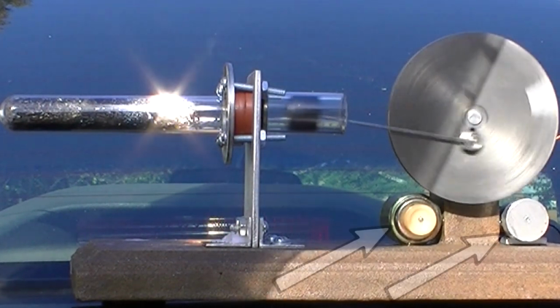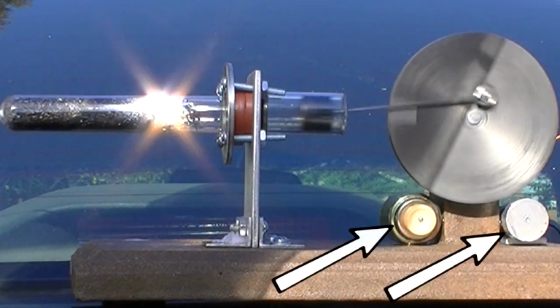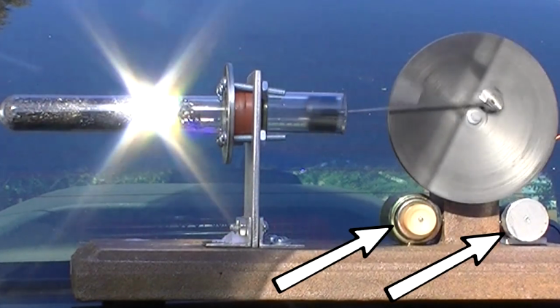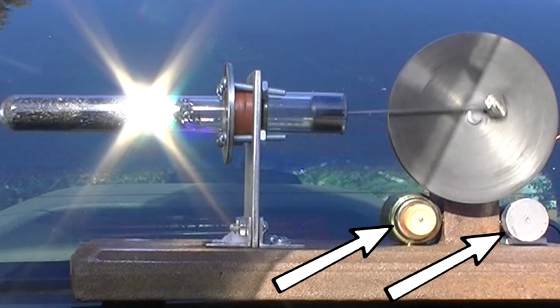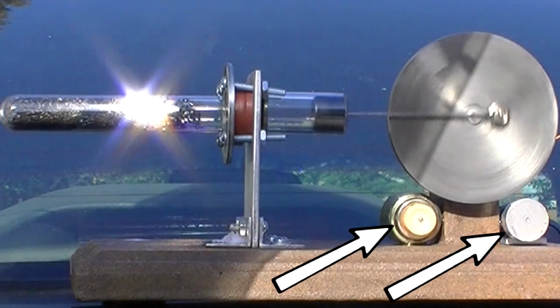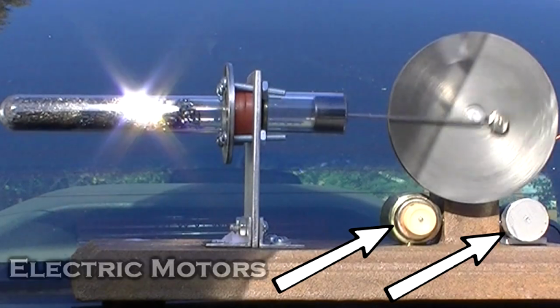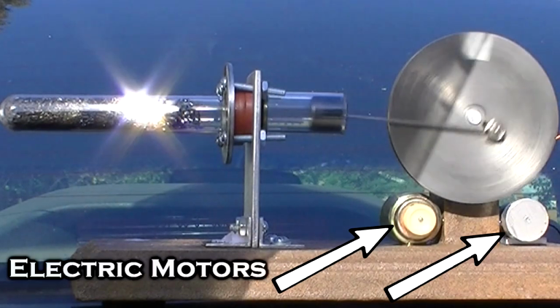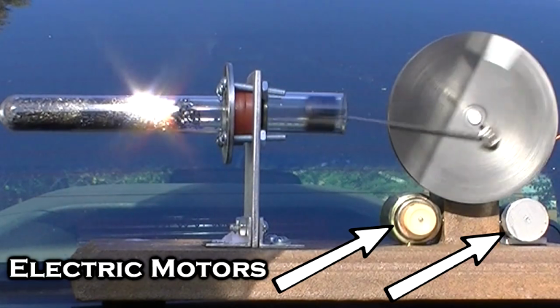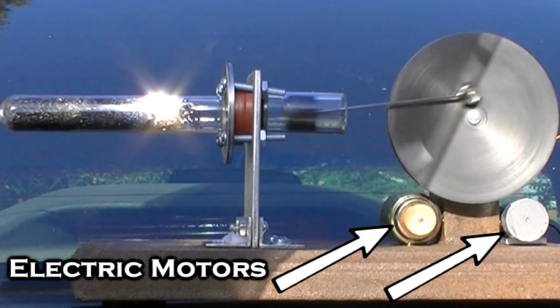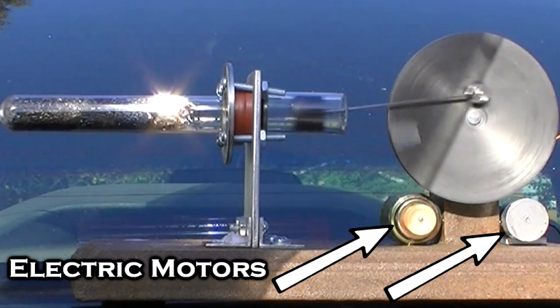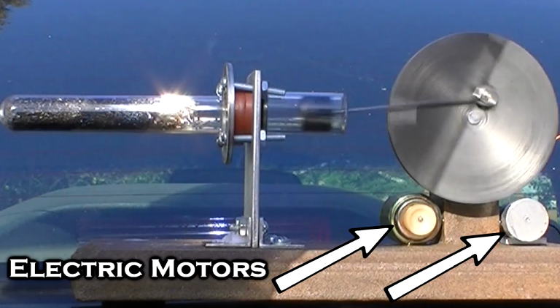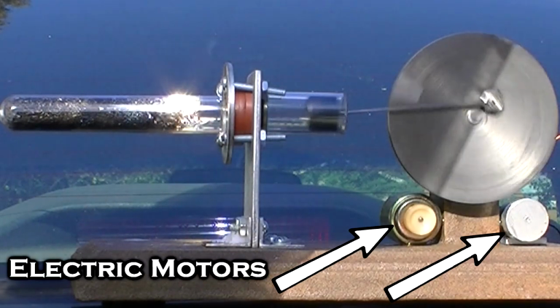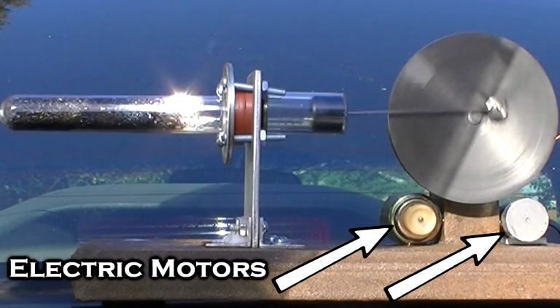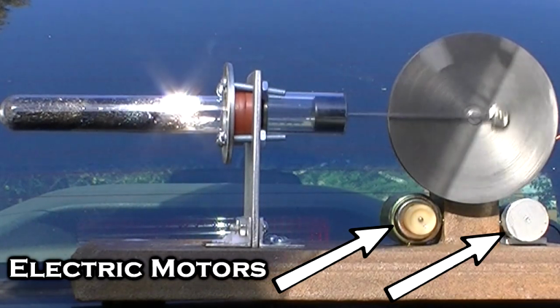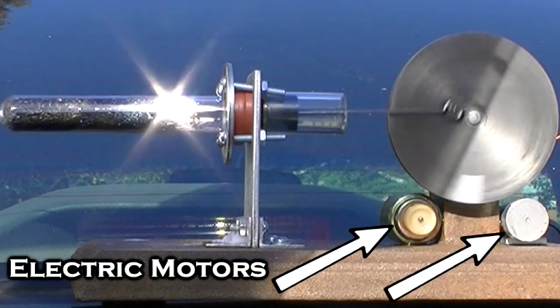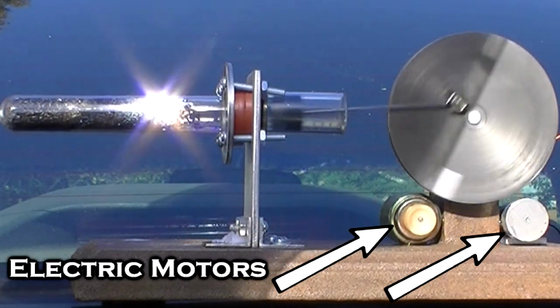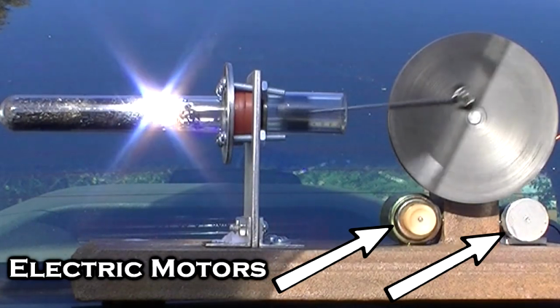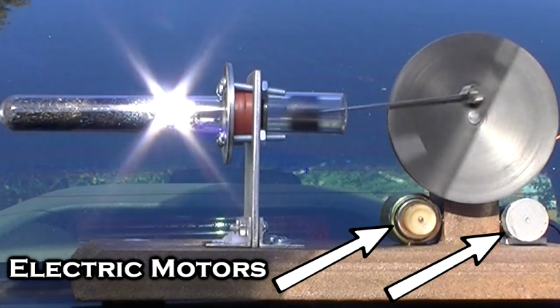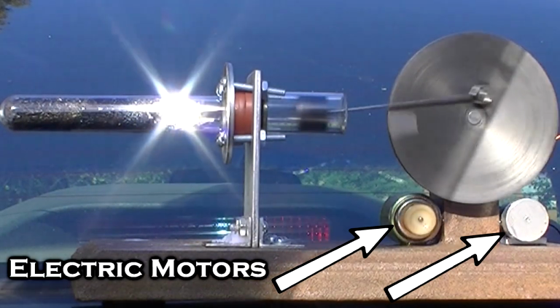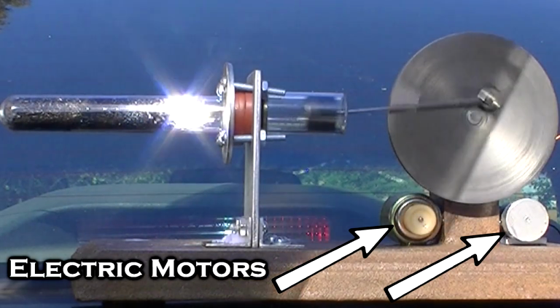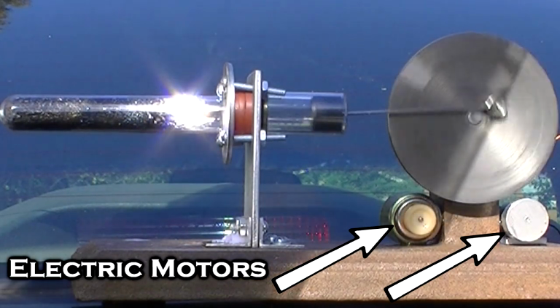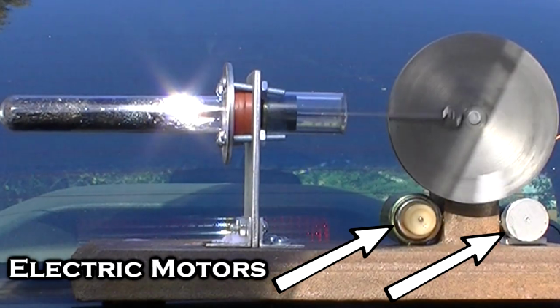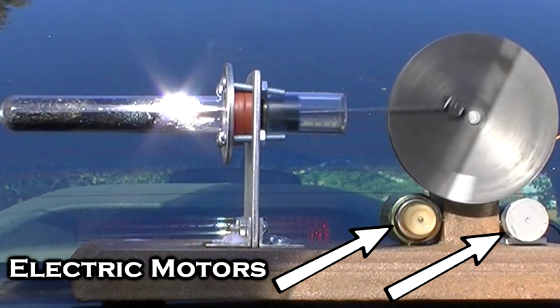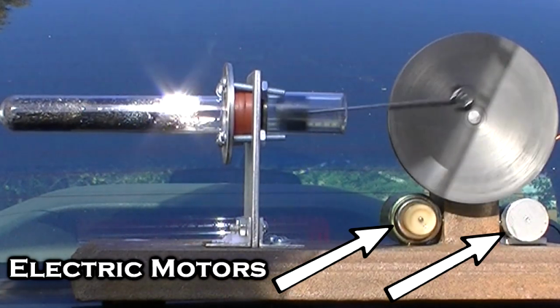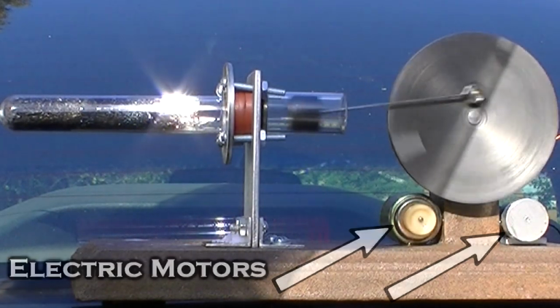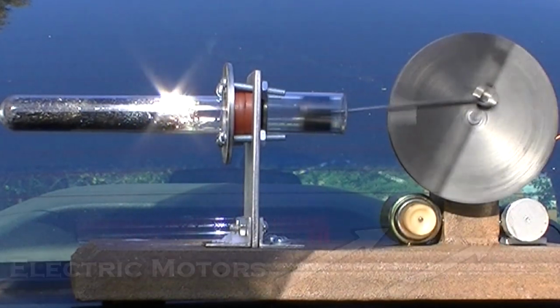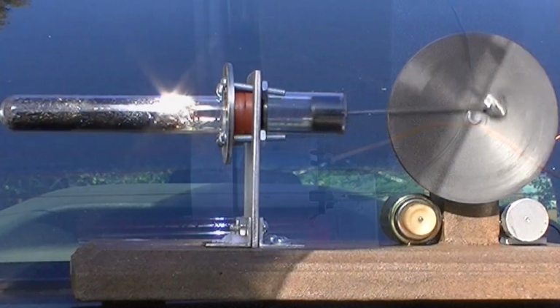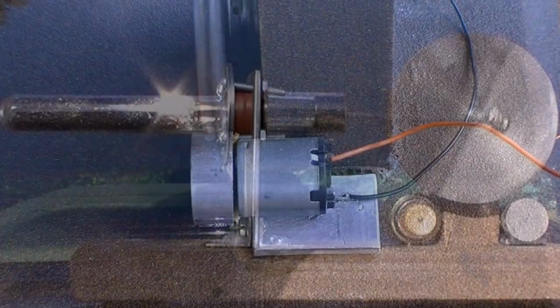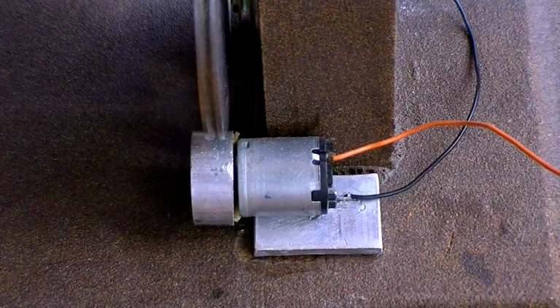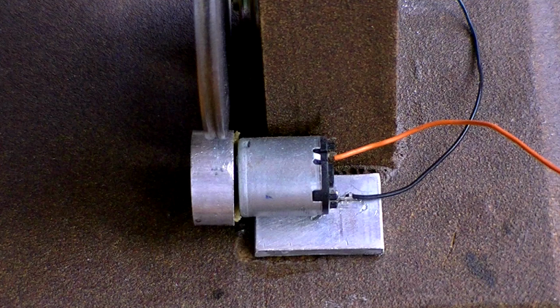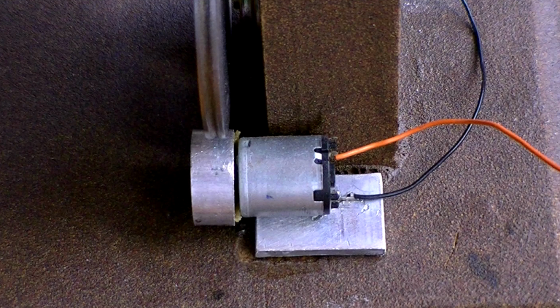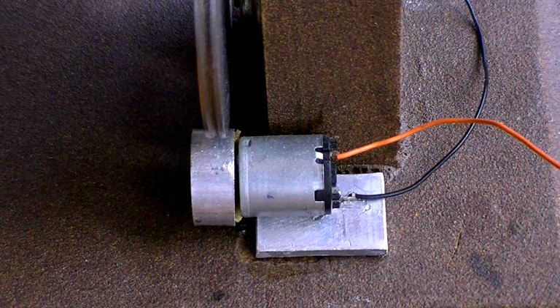These objects you see here are electric motors. I tried to use them as generators, but I haven't had much luck with that yet.